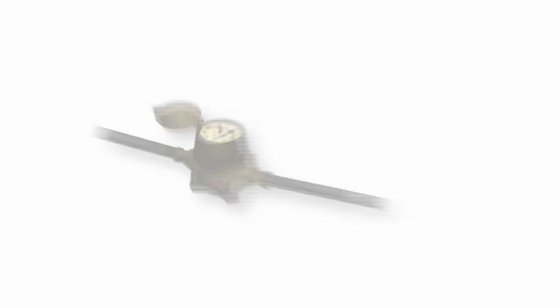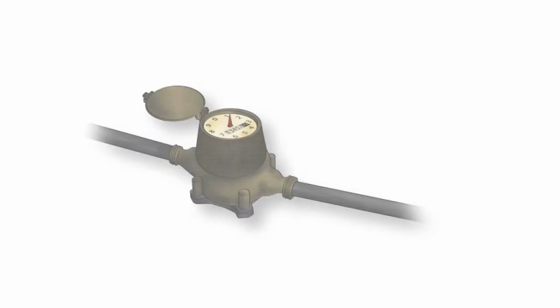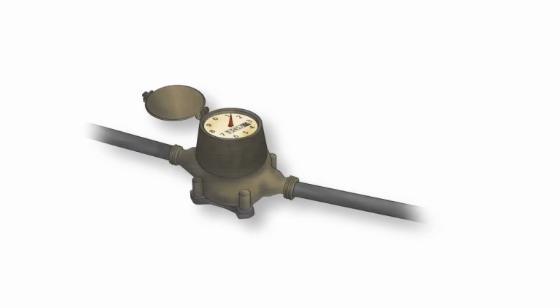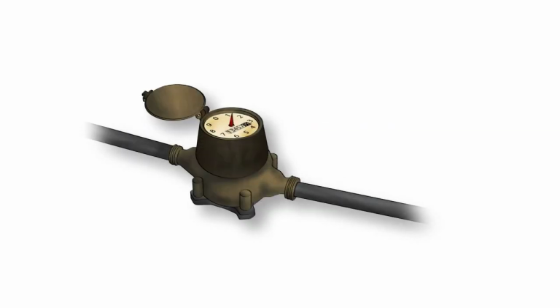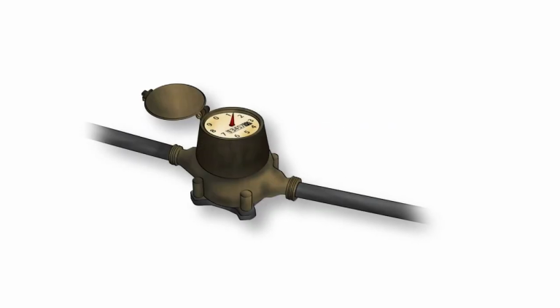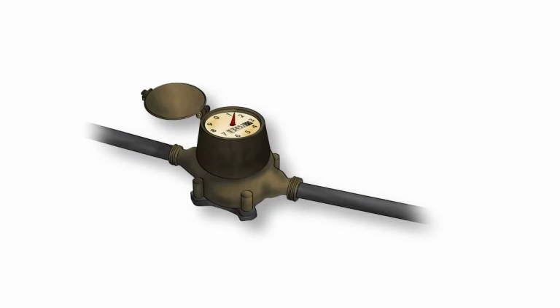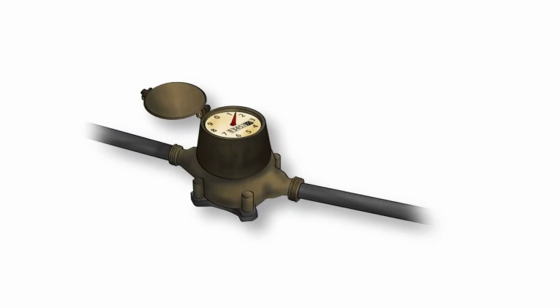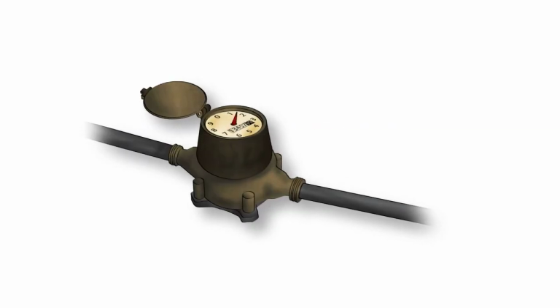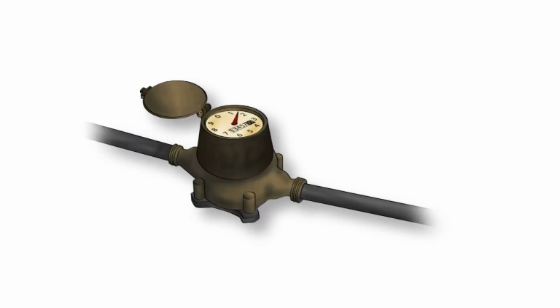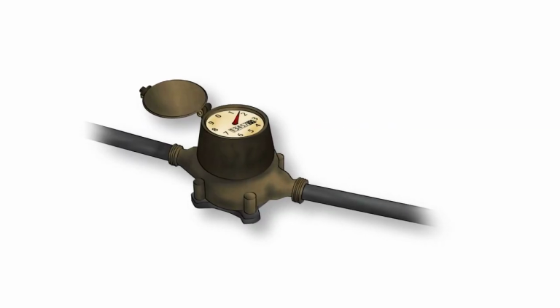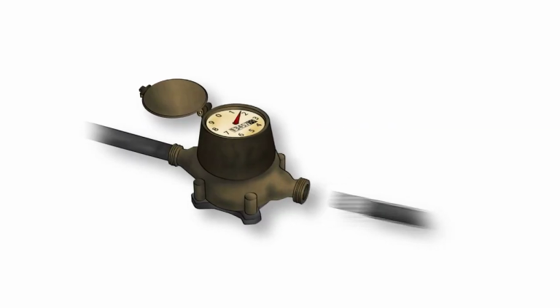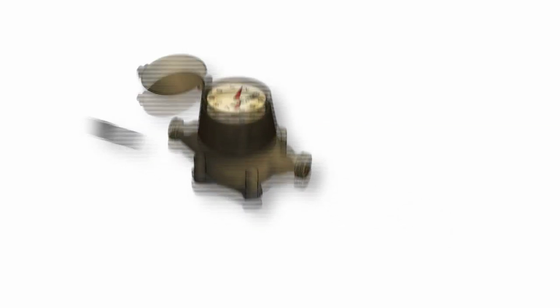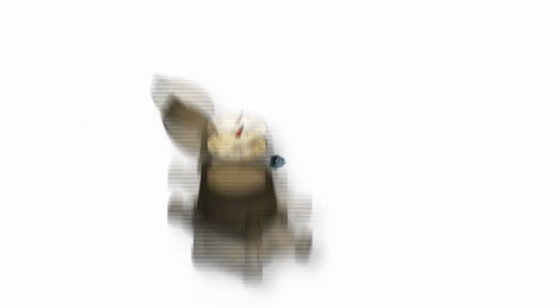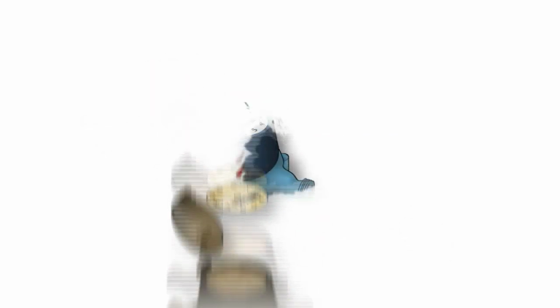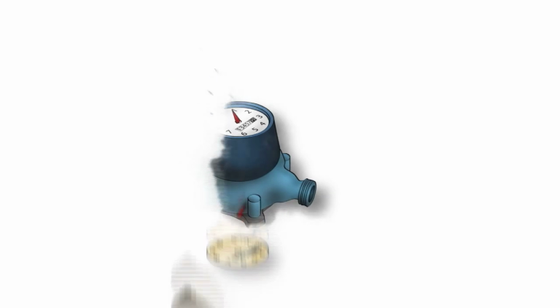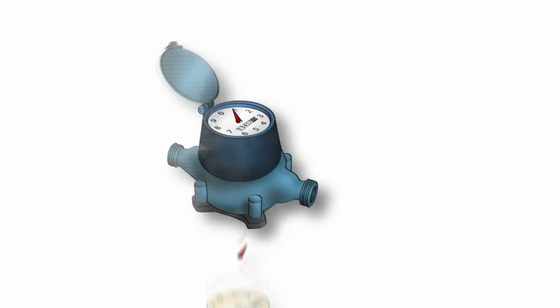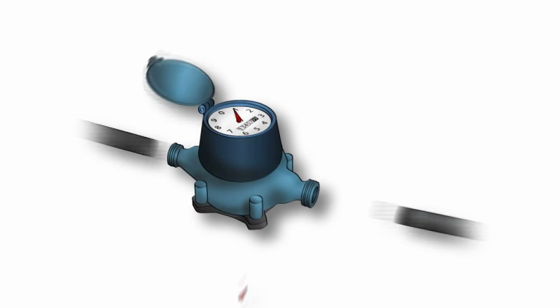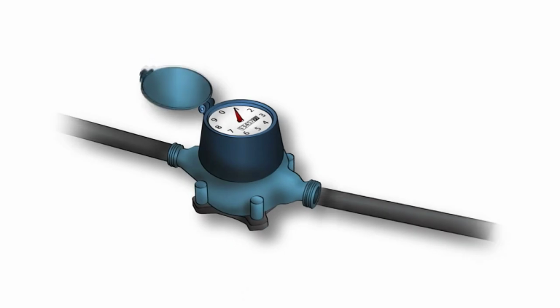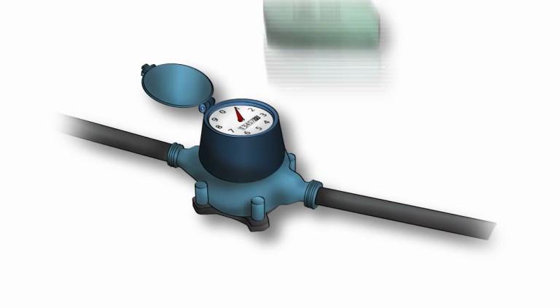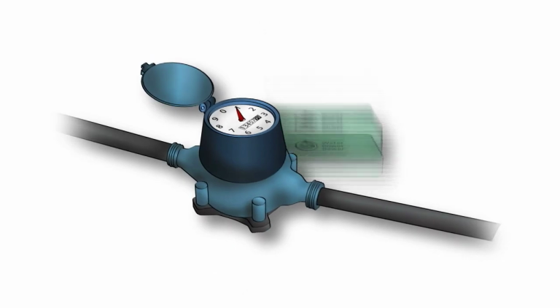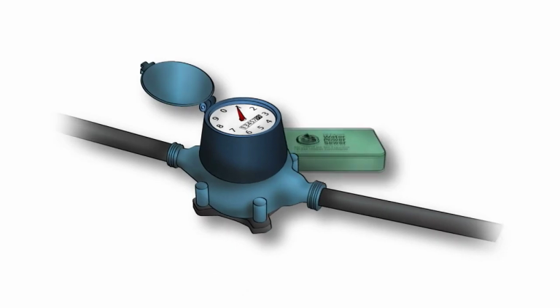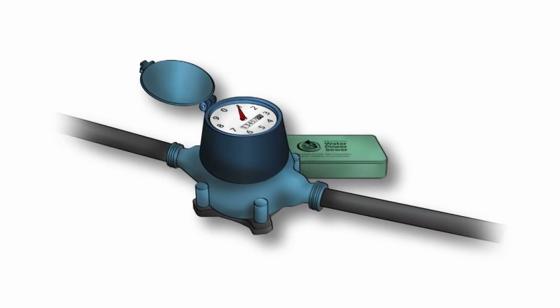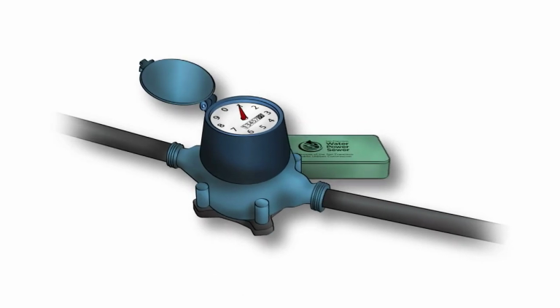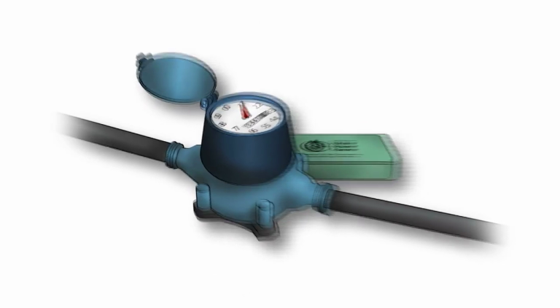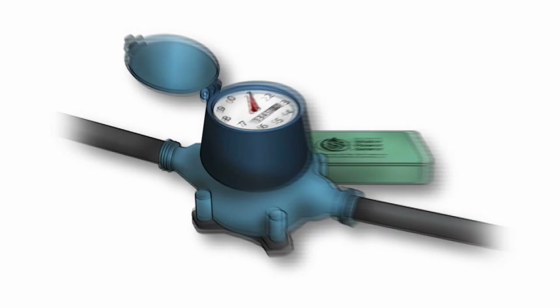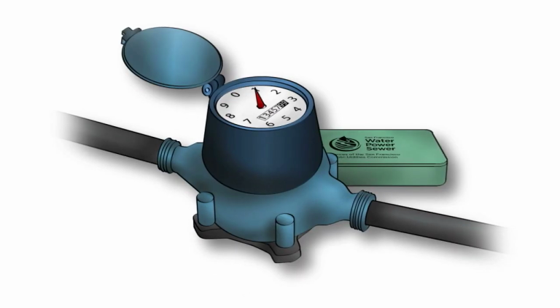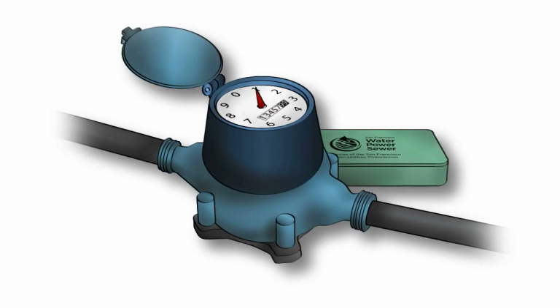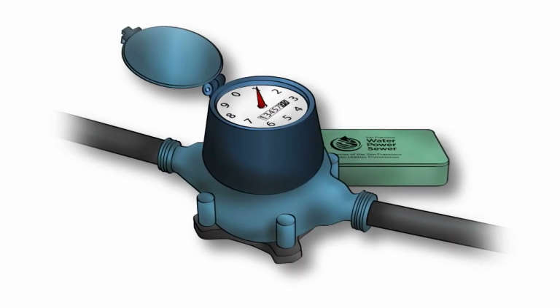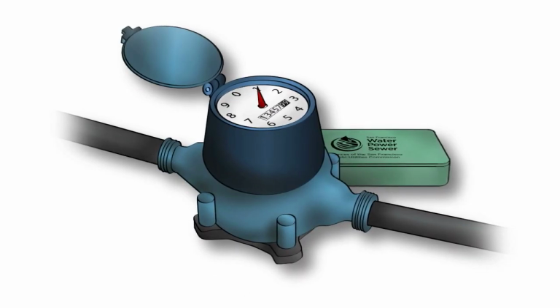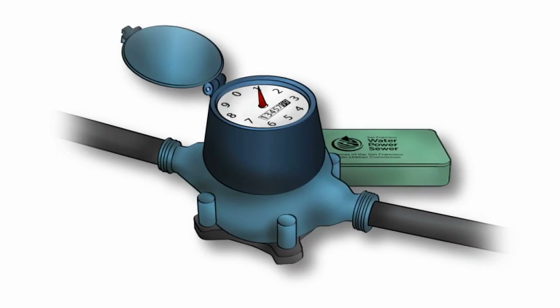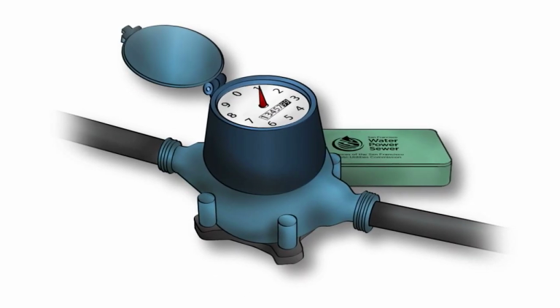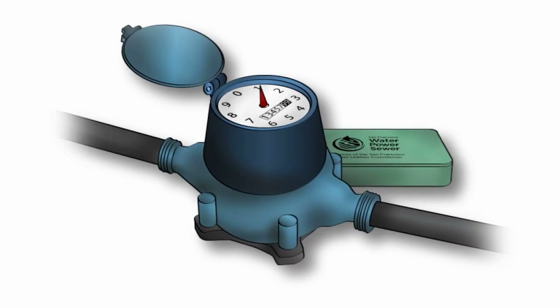Have you heard the news? We're launching an exciting new program to replace all existing water meters with new automated ones.